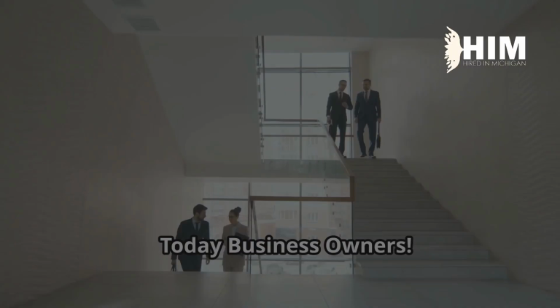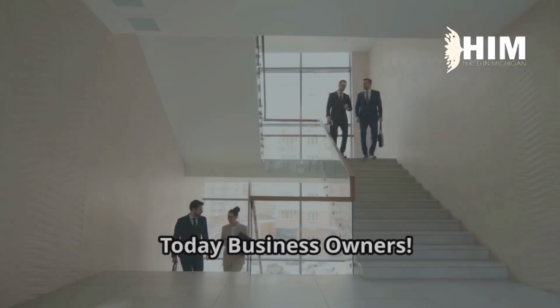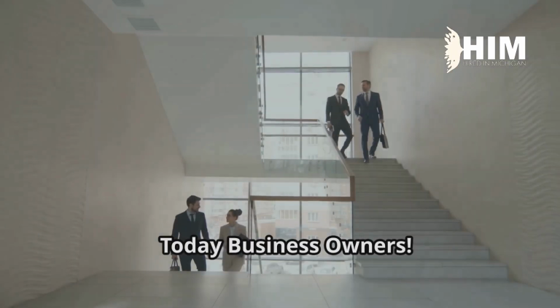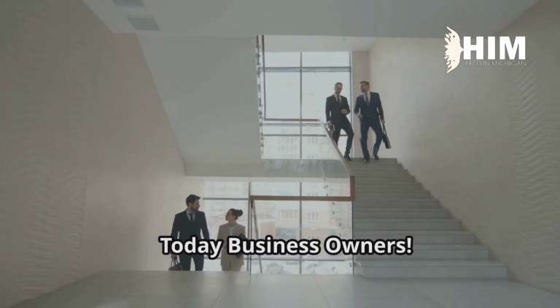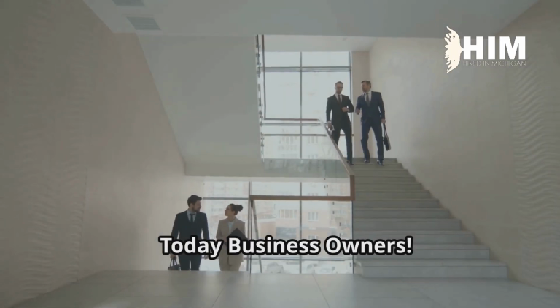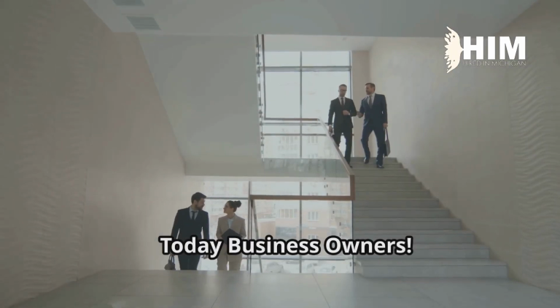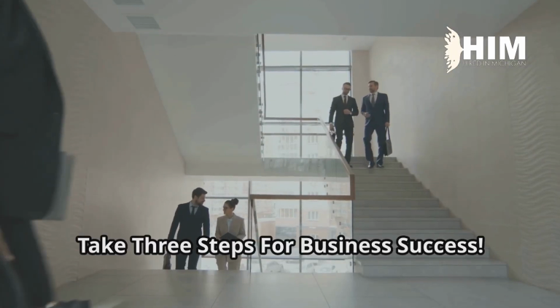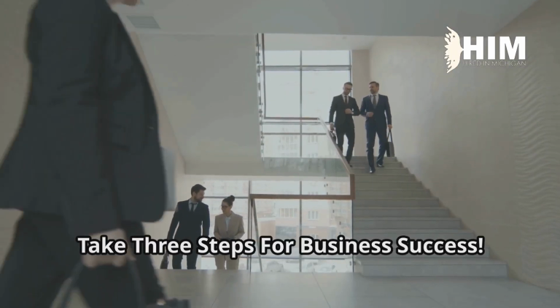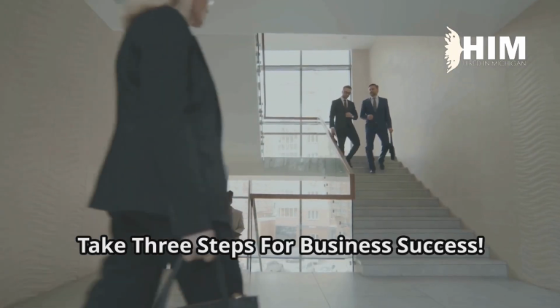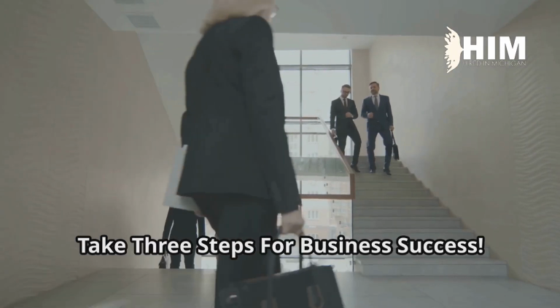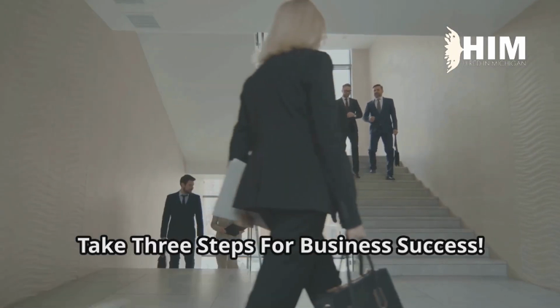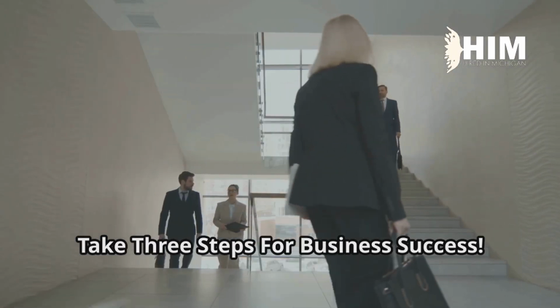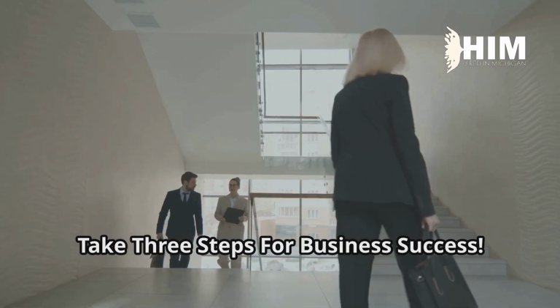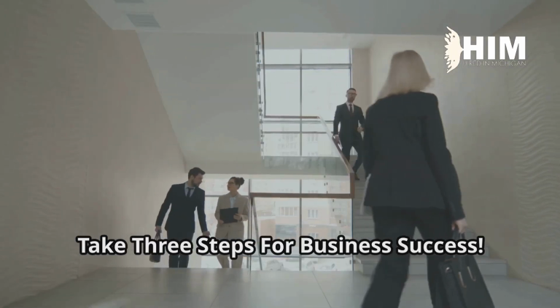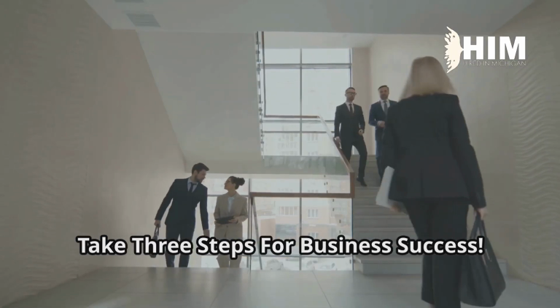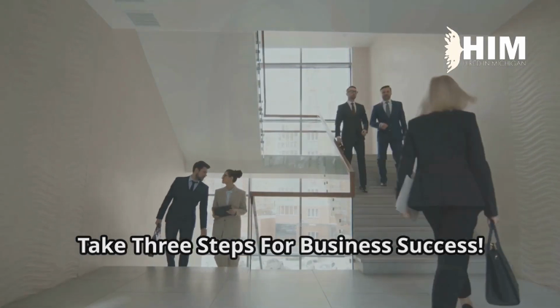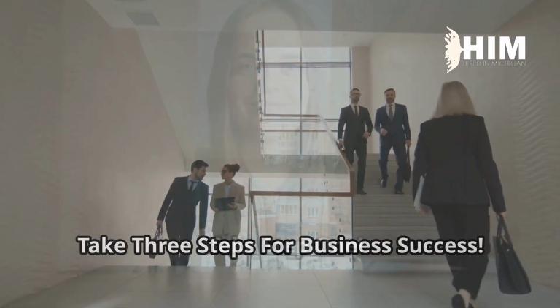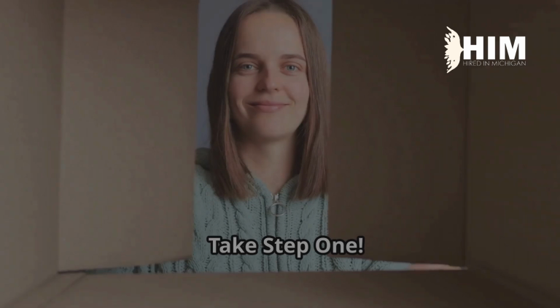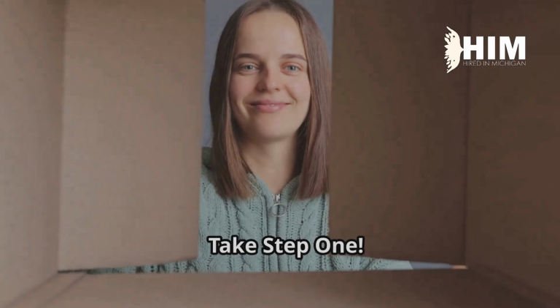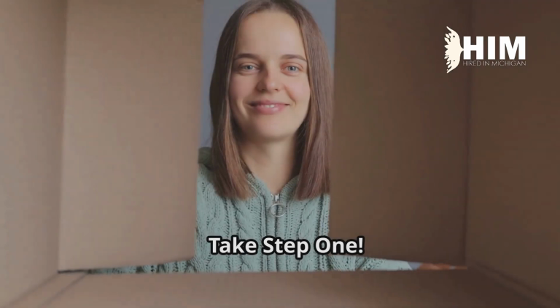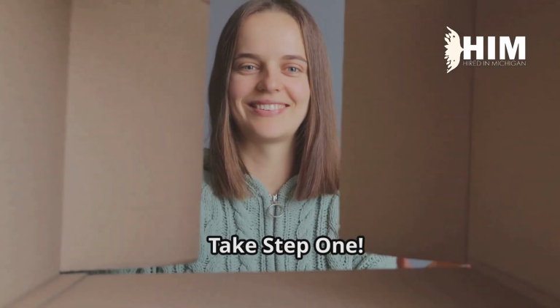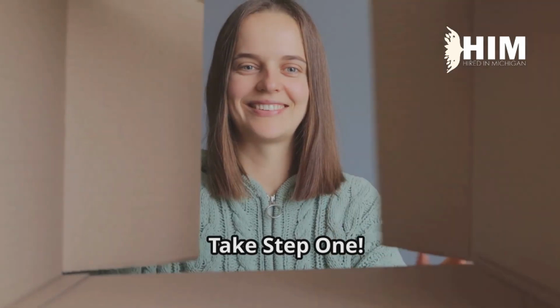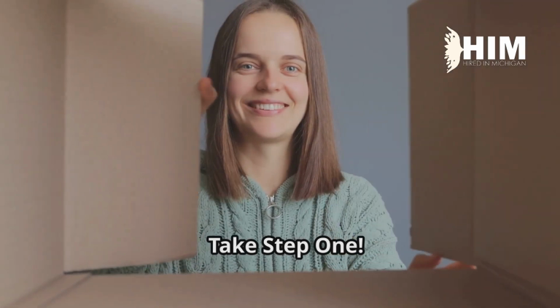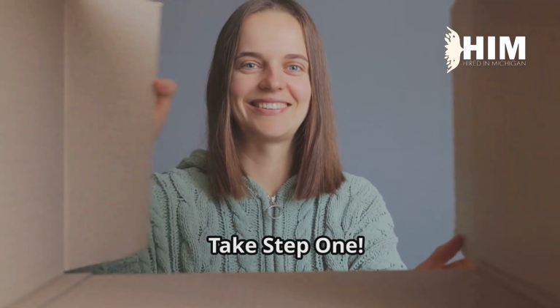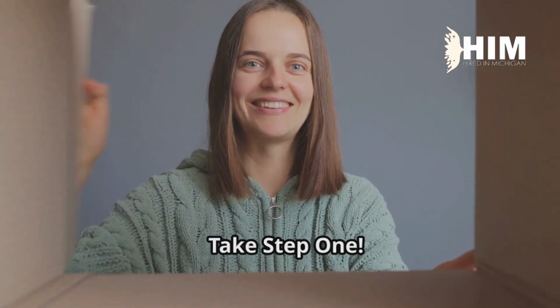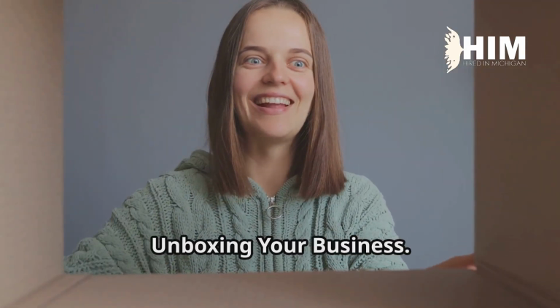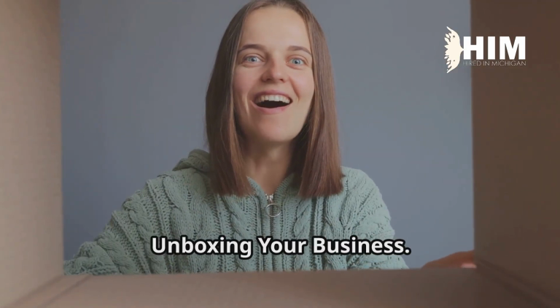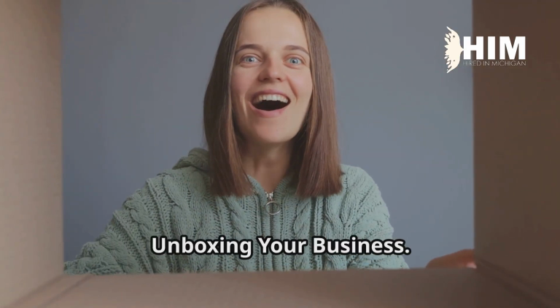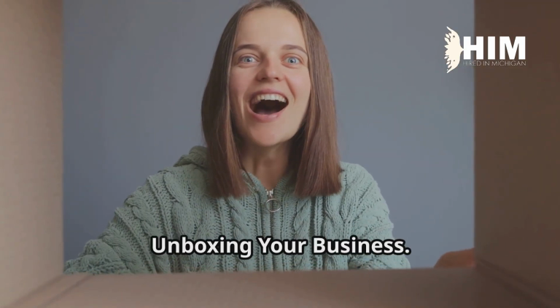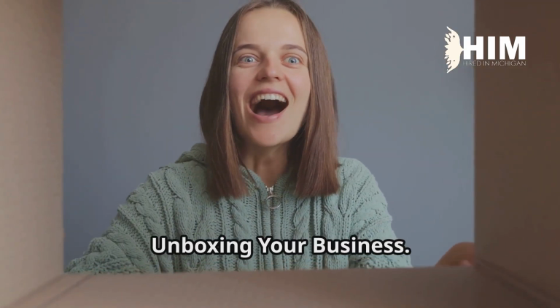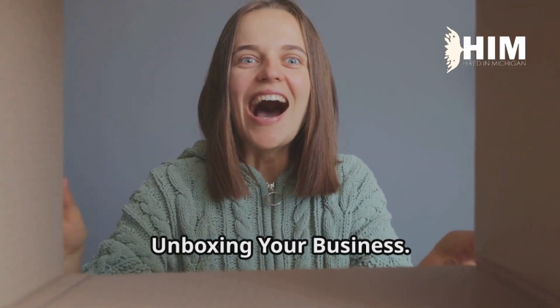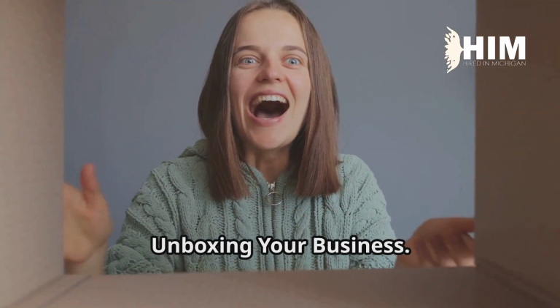Today, business owners take three steps for business success. Take step one: unboxing your business.